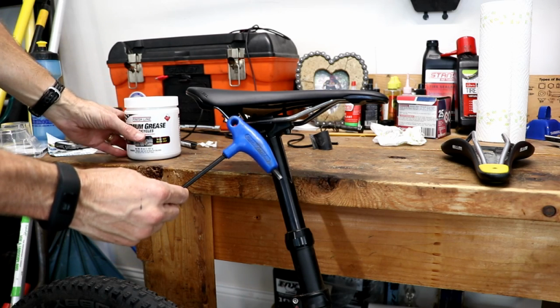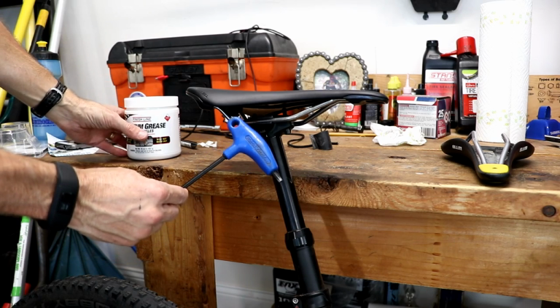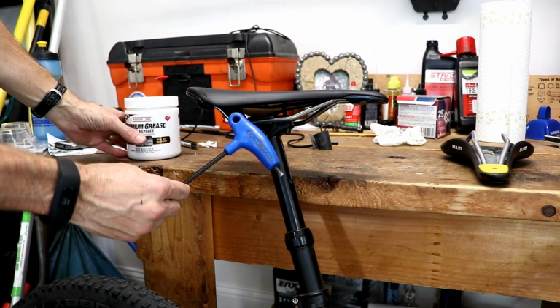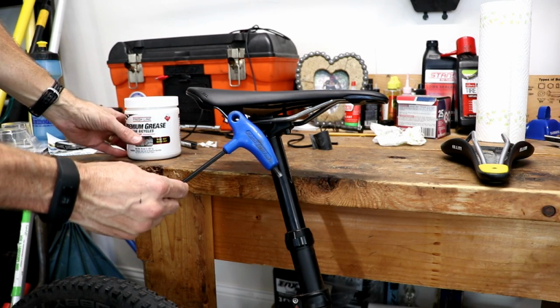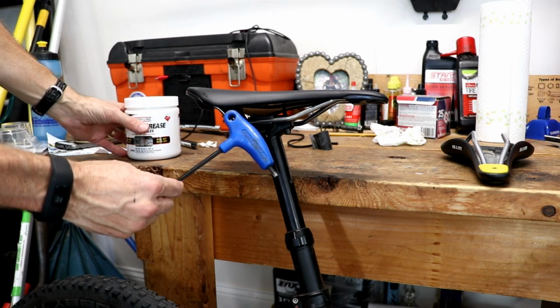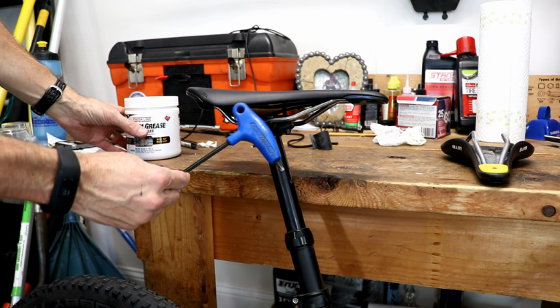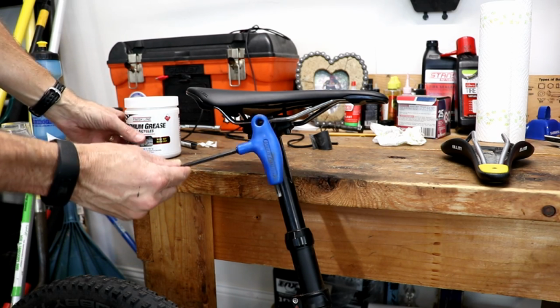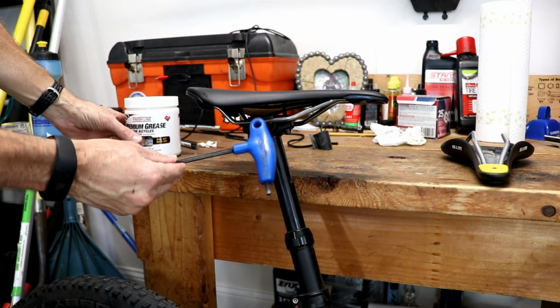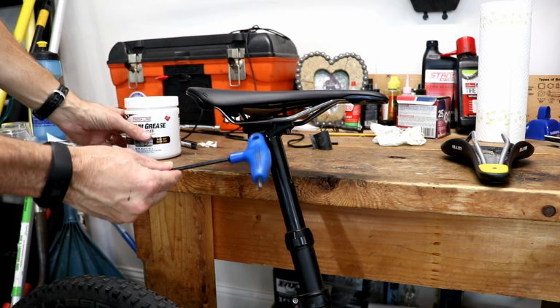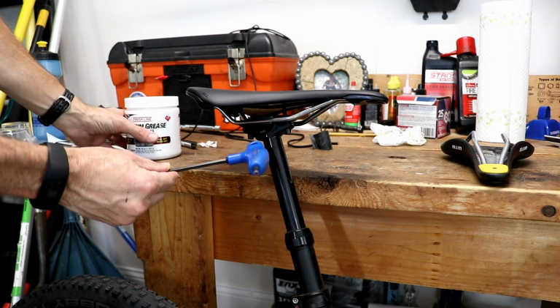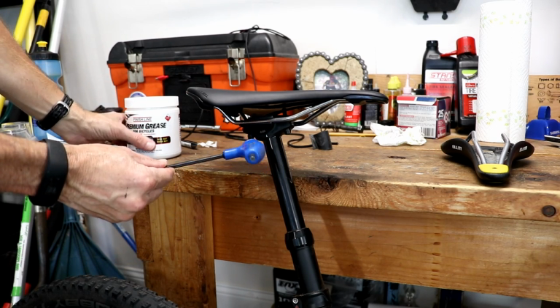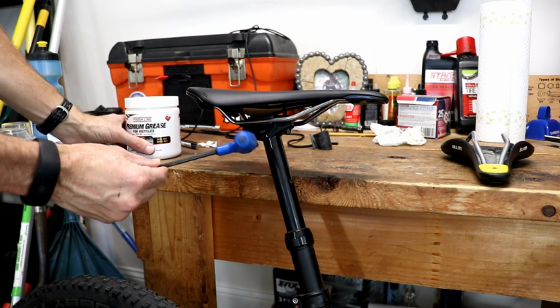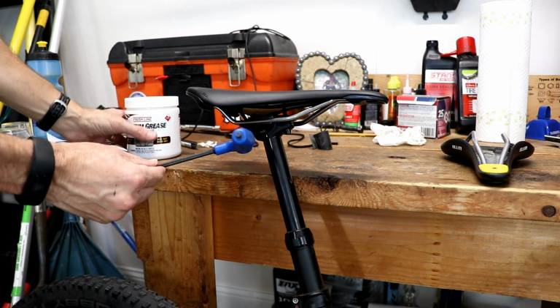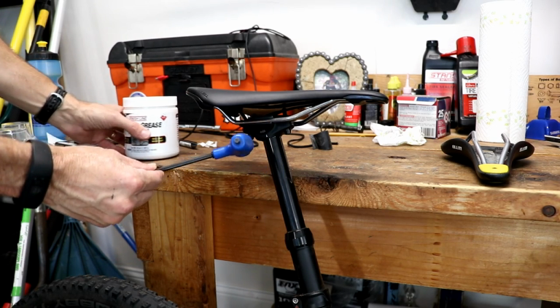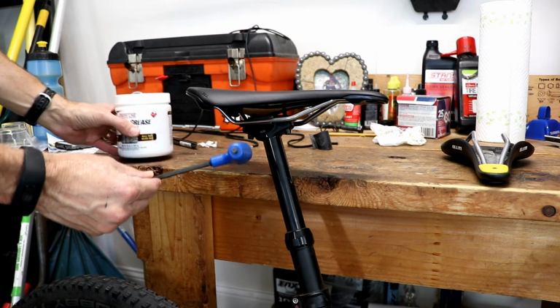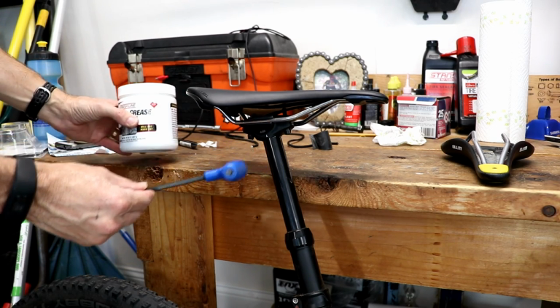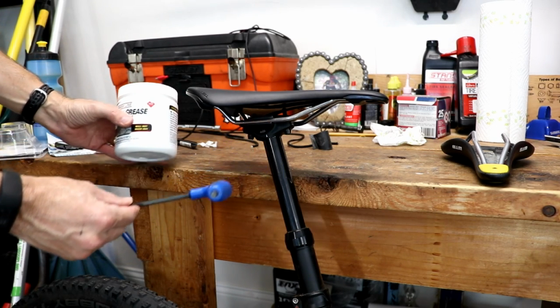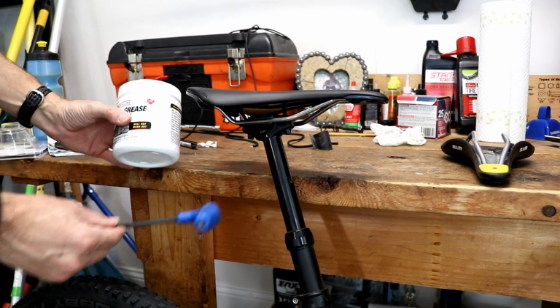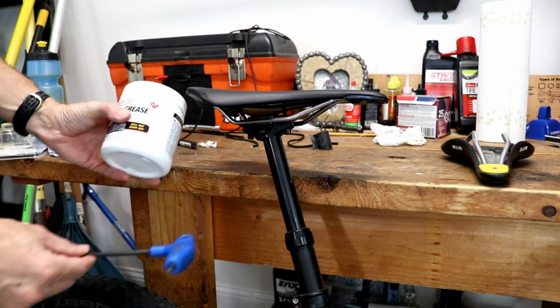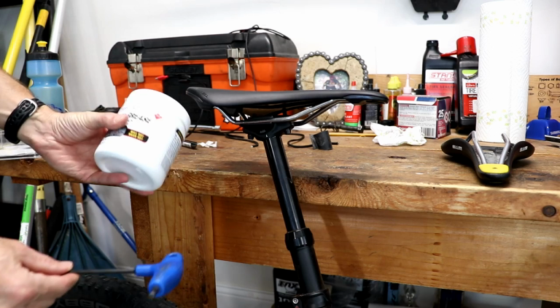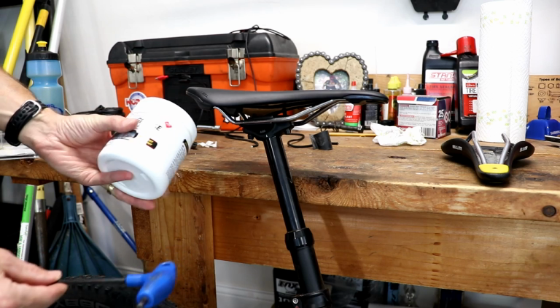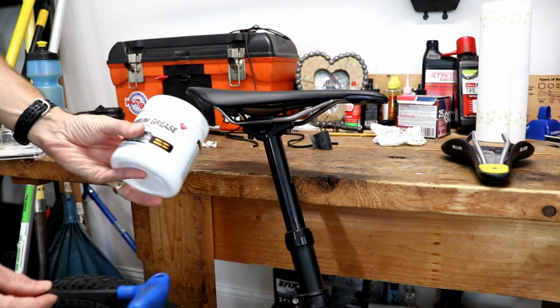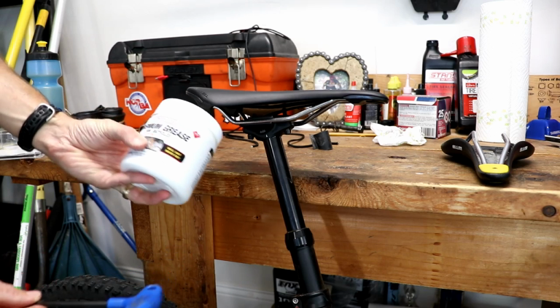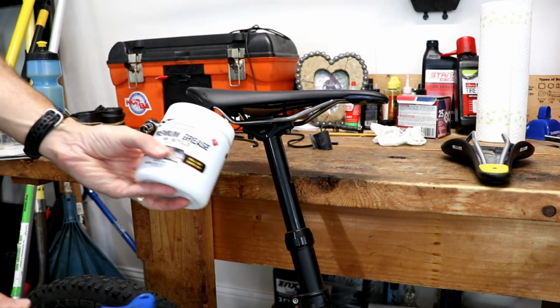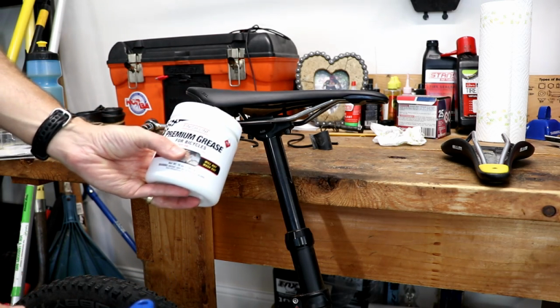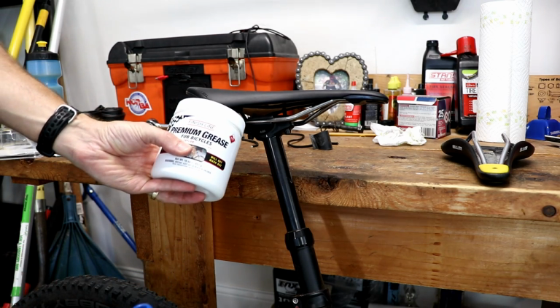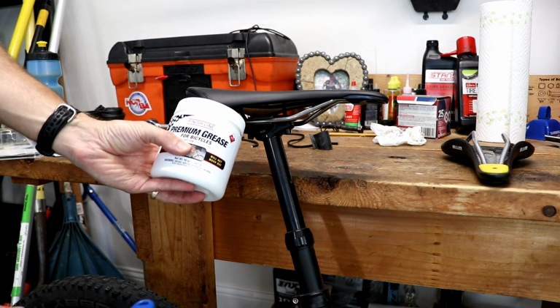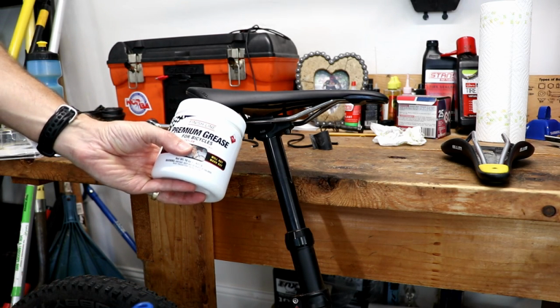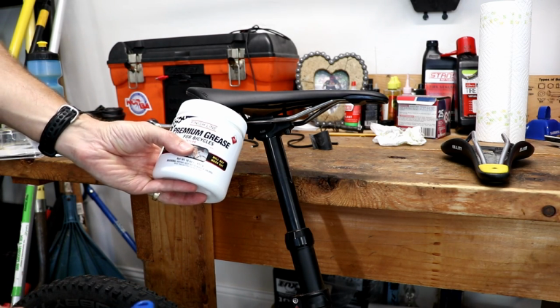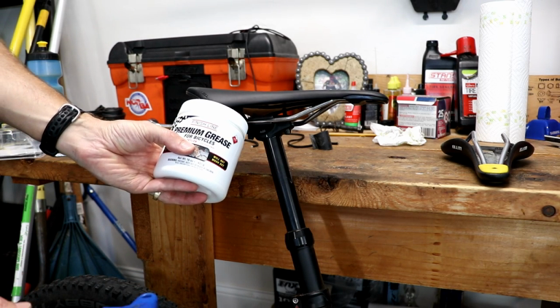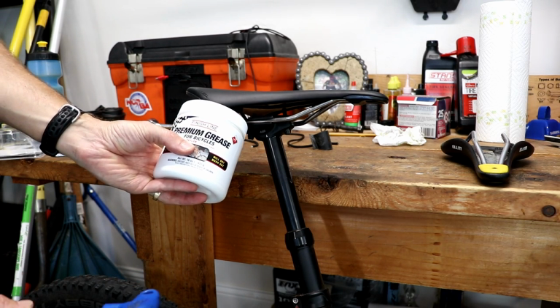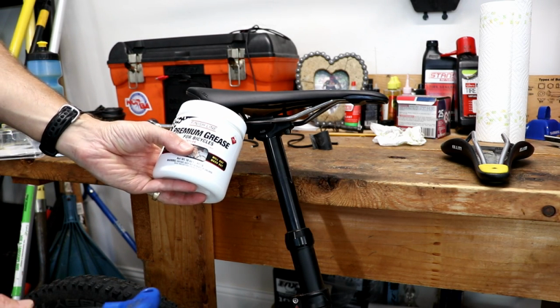The only thing you're going to need to do this is either a four, five, or six millimeter allen wrench depending on the configuration of your bike. A little bit of grease is also handy, and I'll show you where we need that later on.